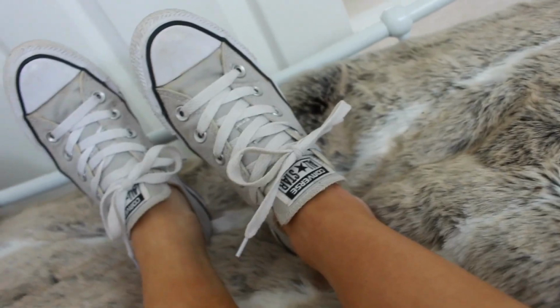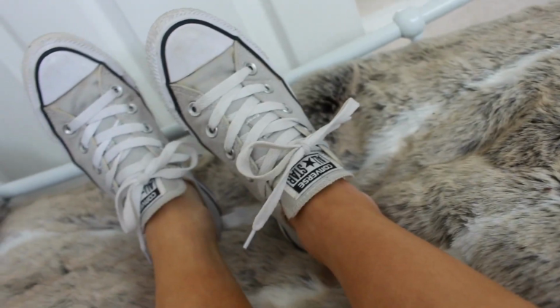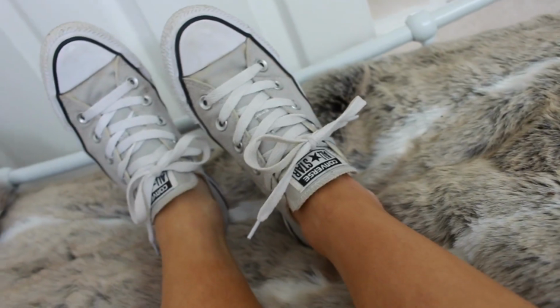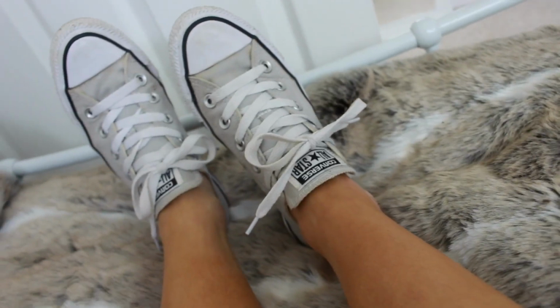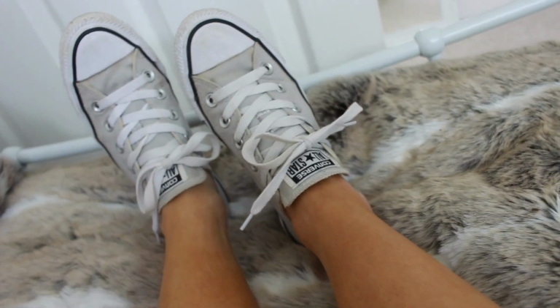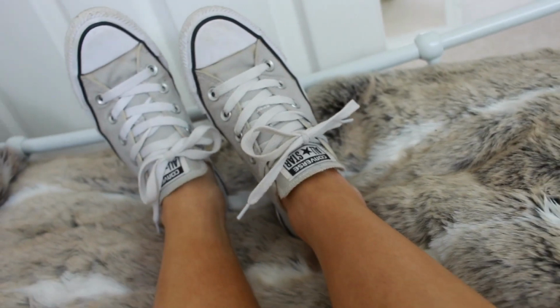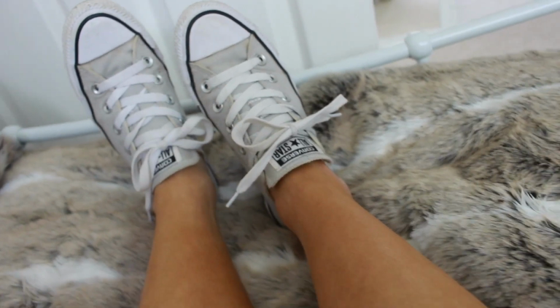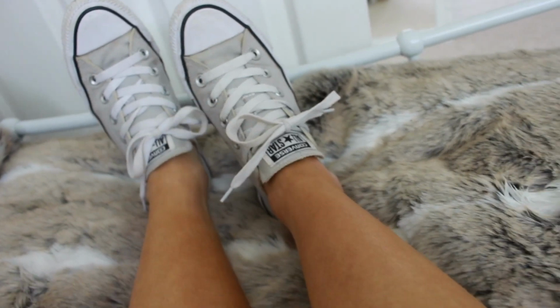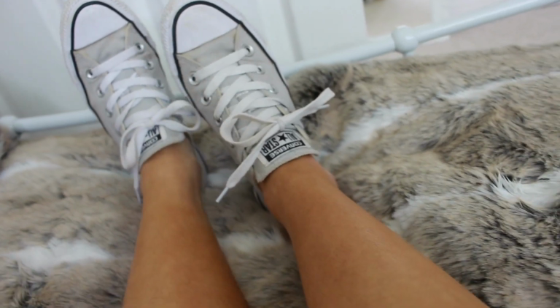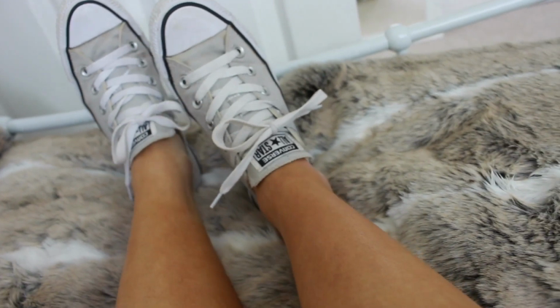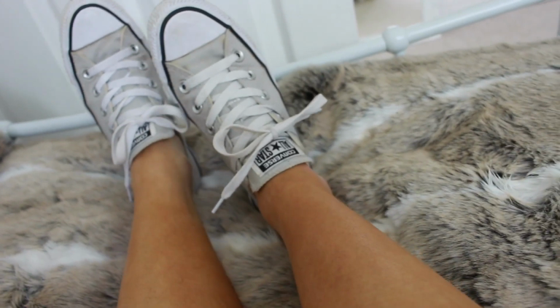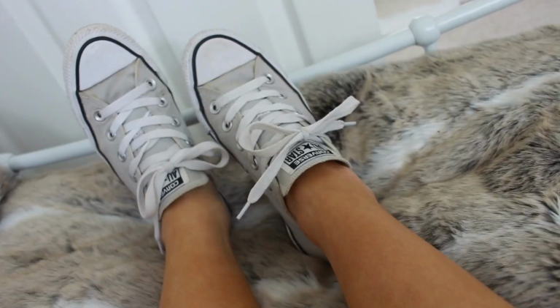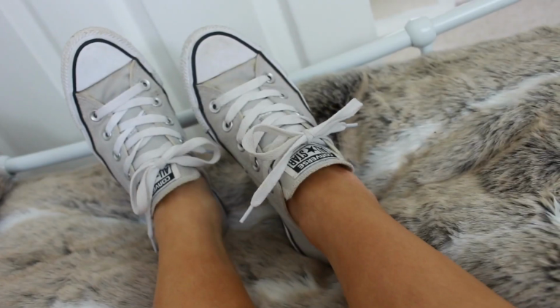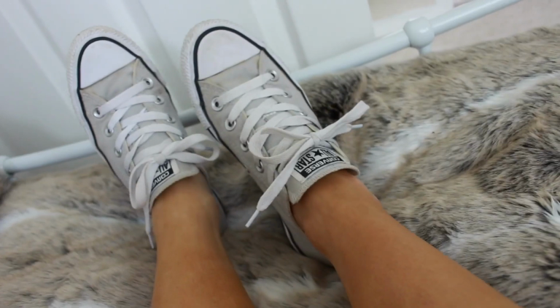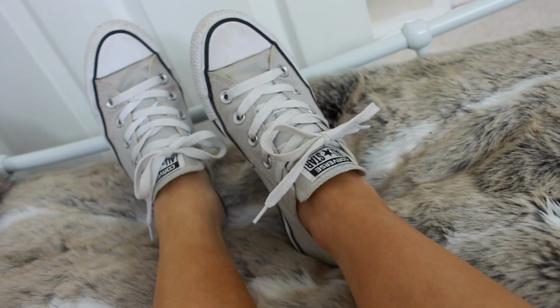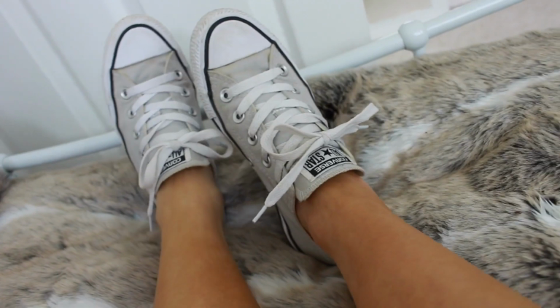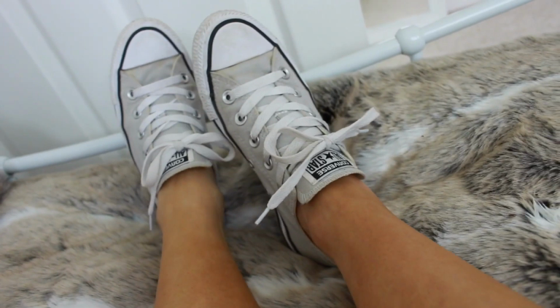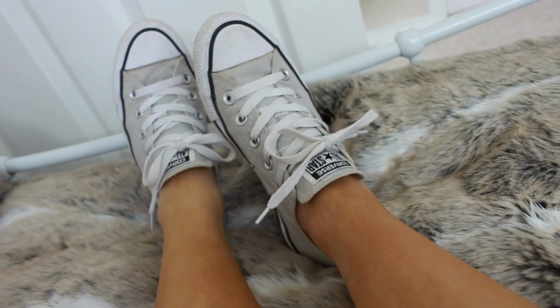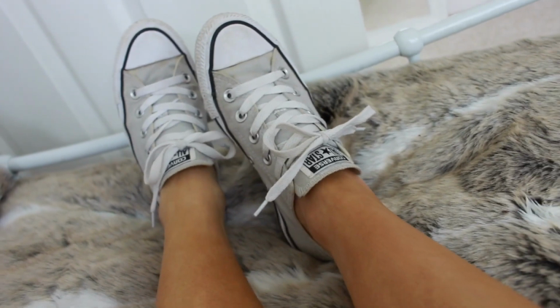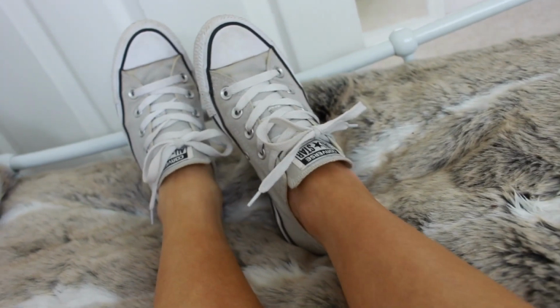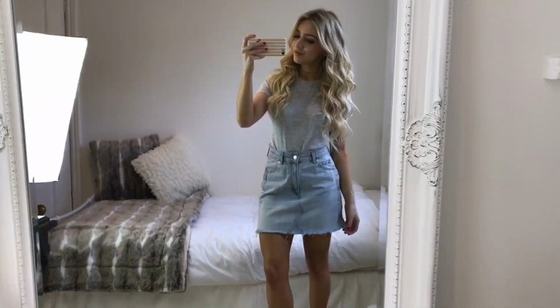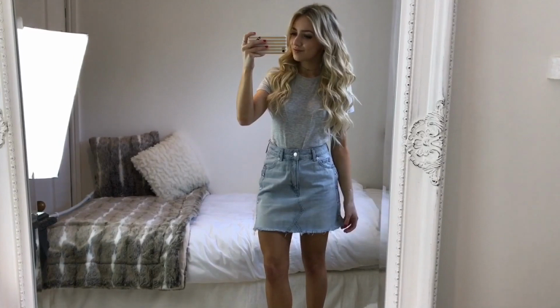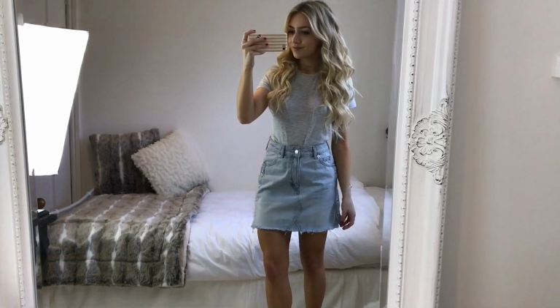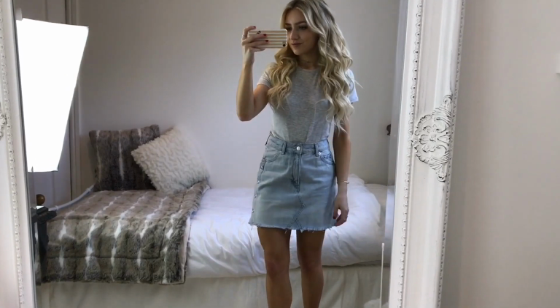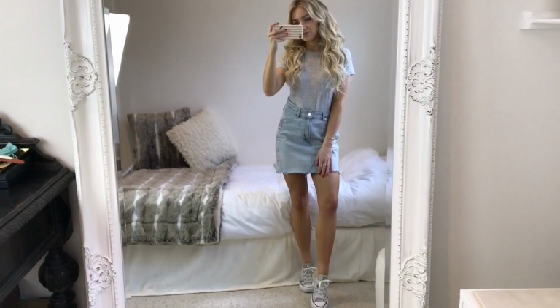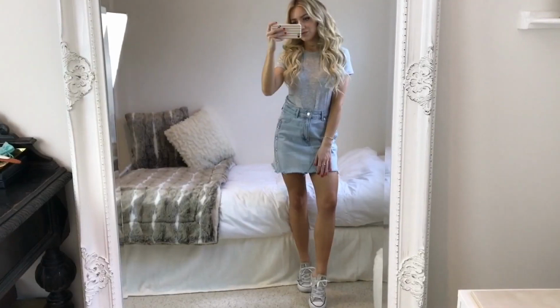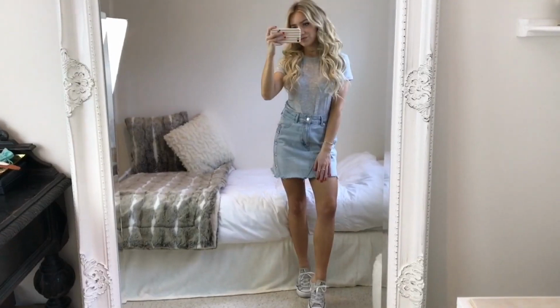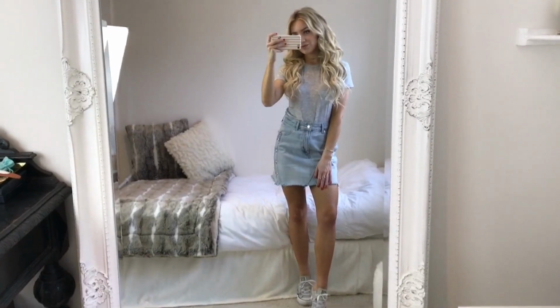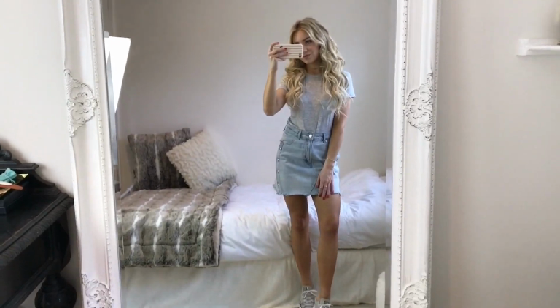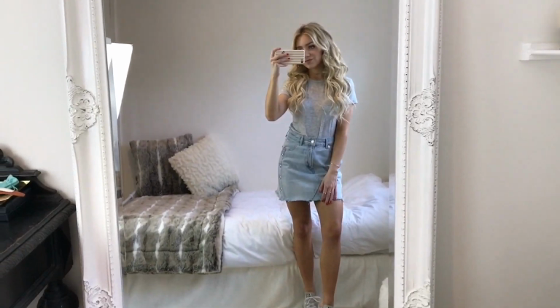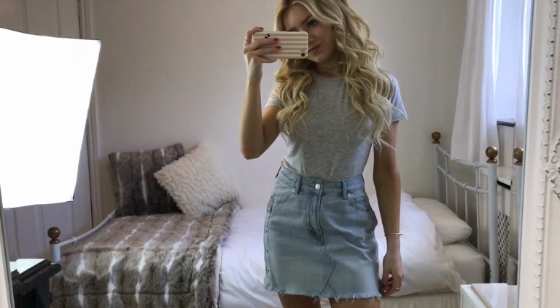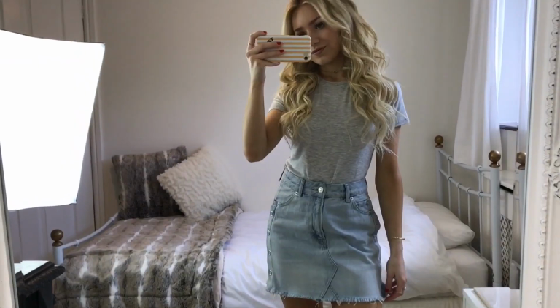The shoes I'm wearing with this are my mouse grey Converse. They're just super easy to chuck on with loads of different outfits.